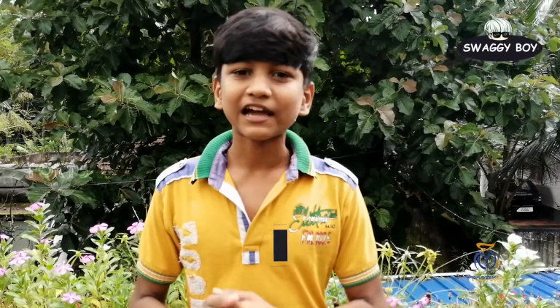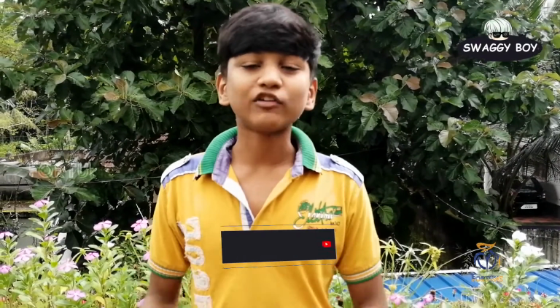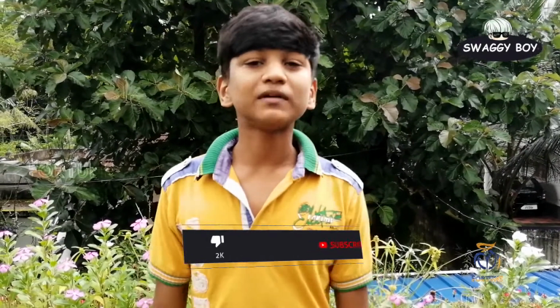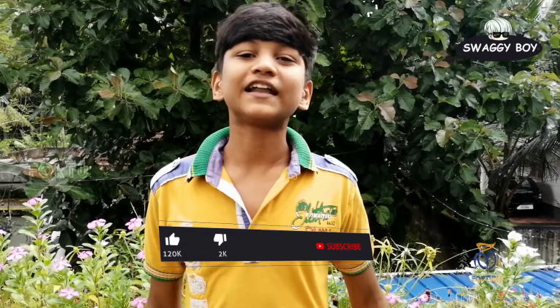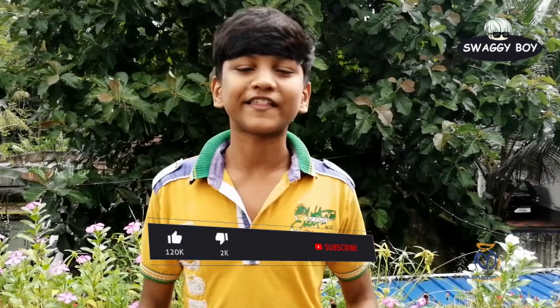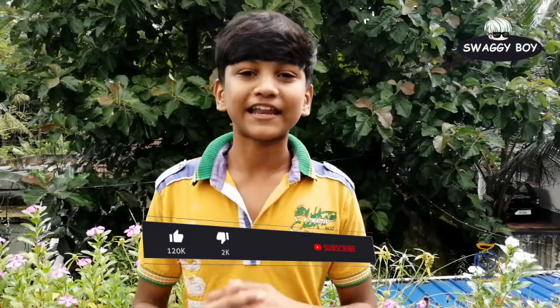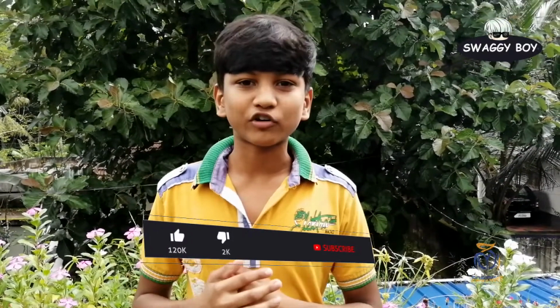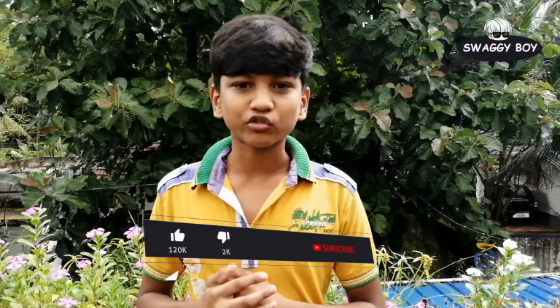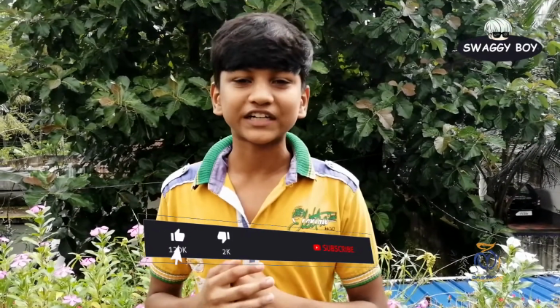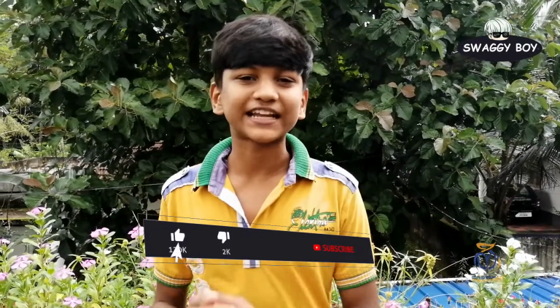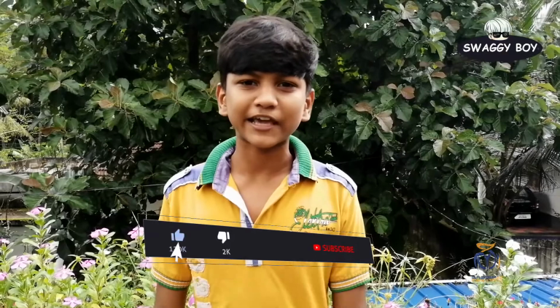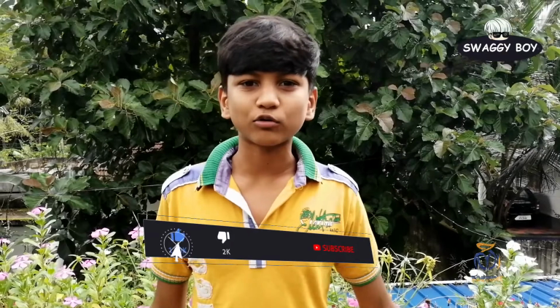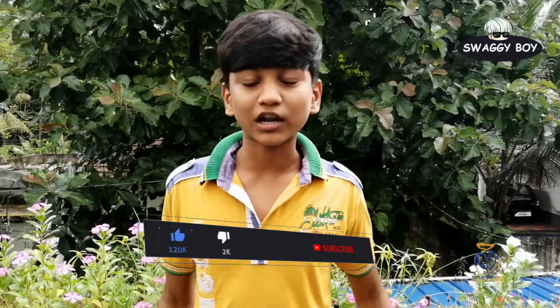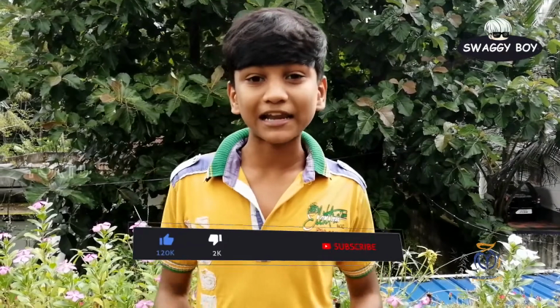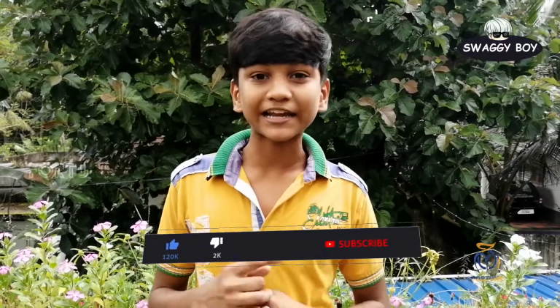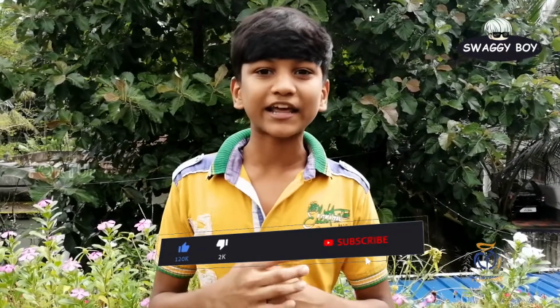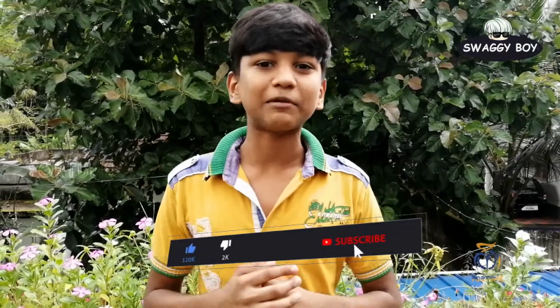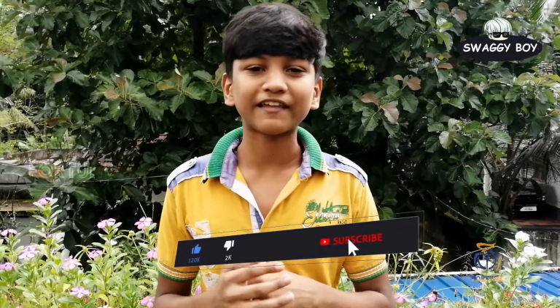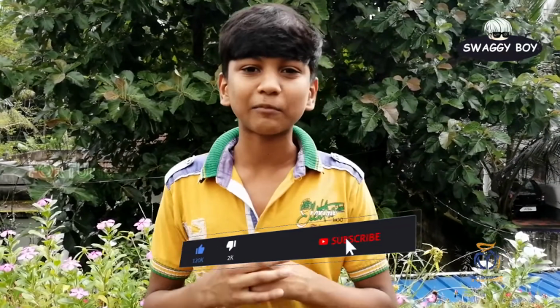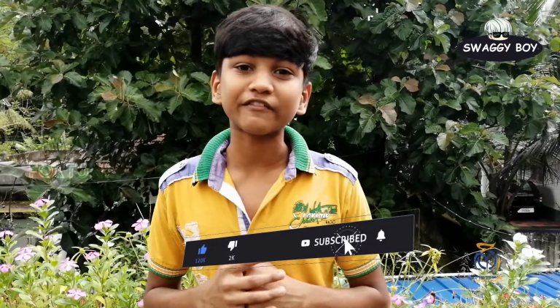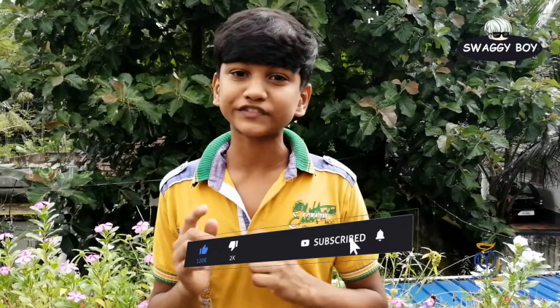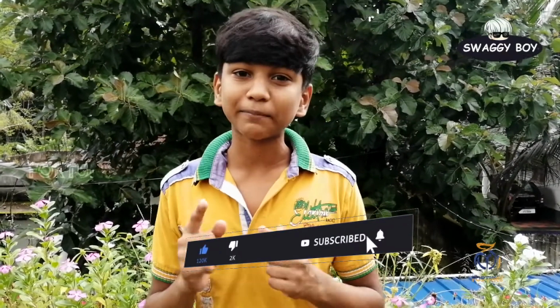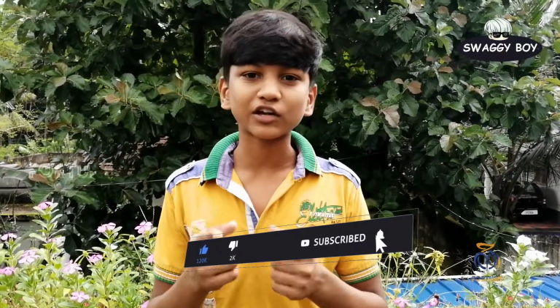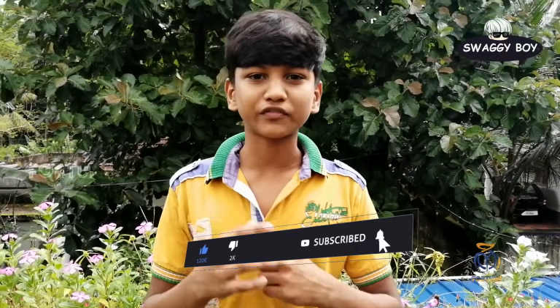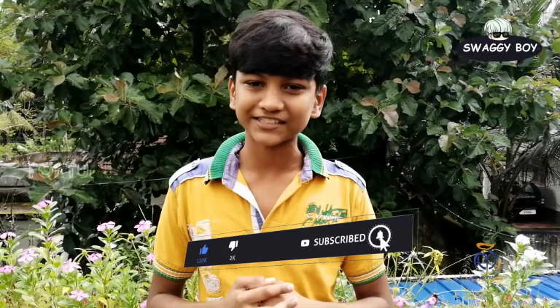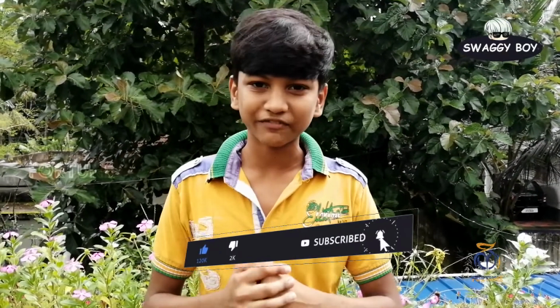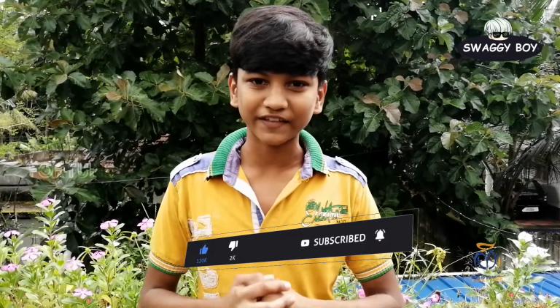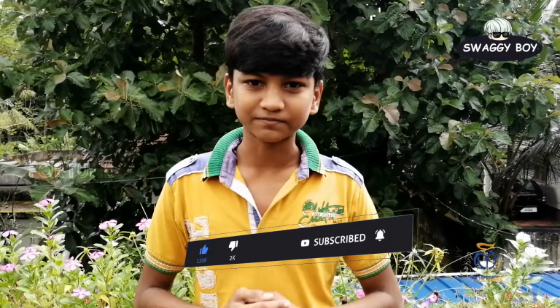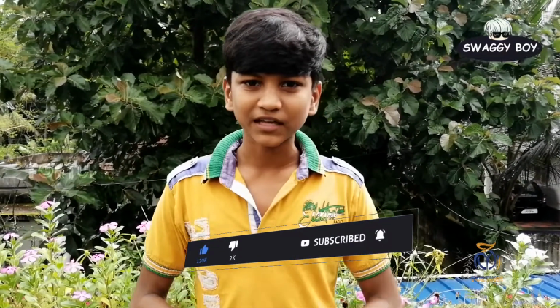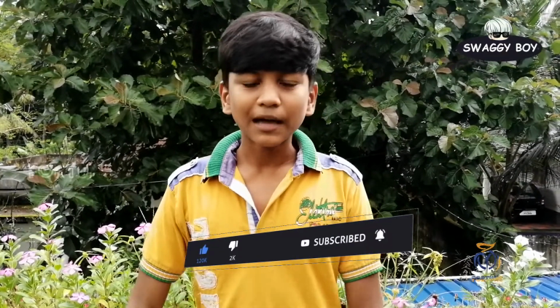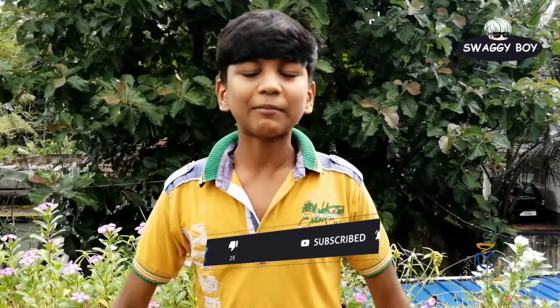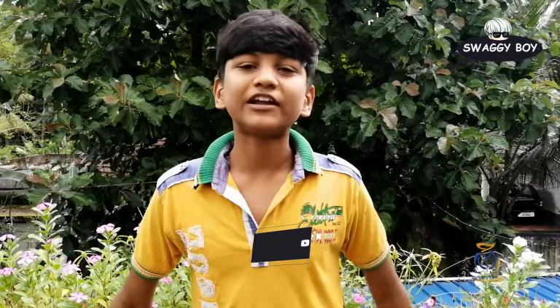If you like our channel, please subscribe and hit the bell icon, and please like this video.